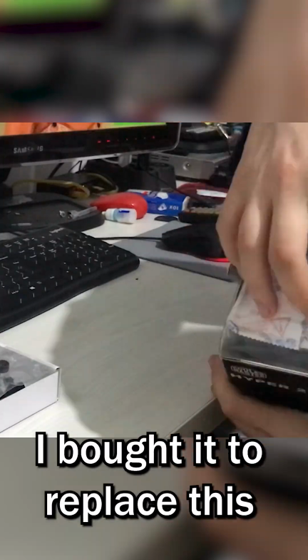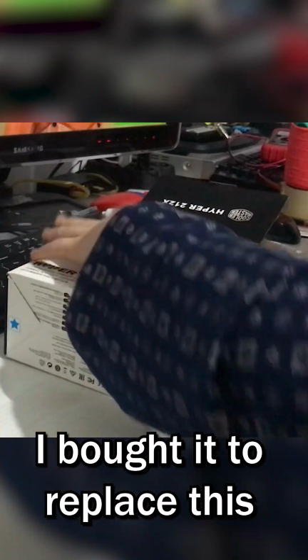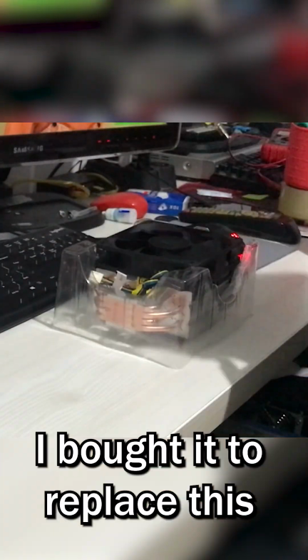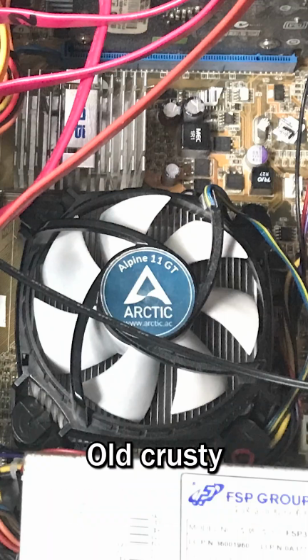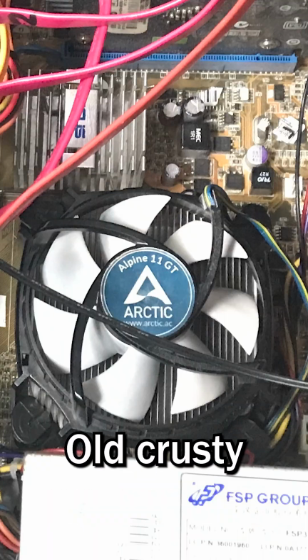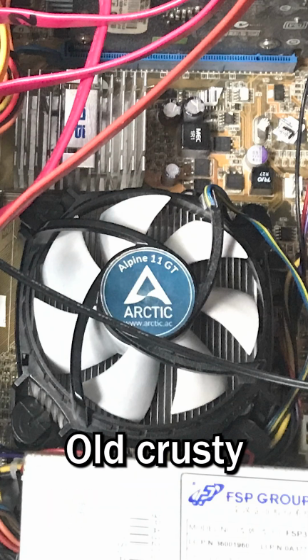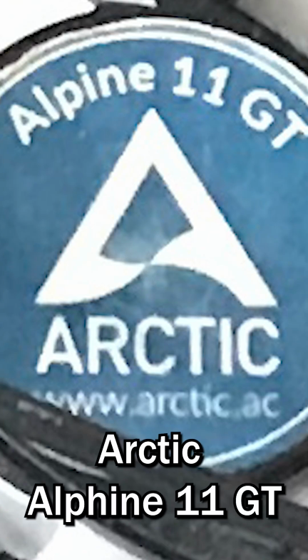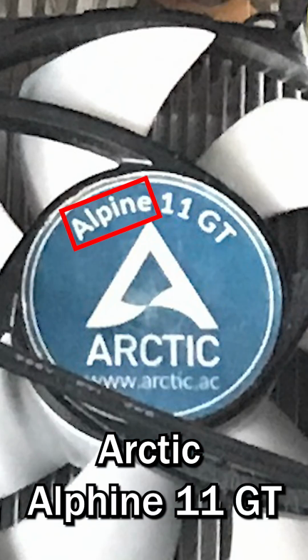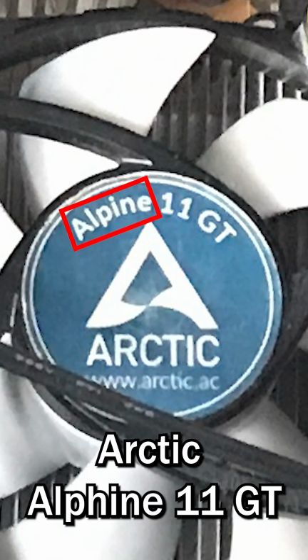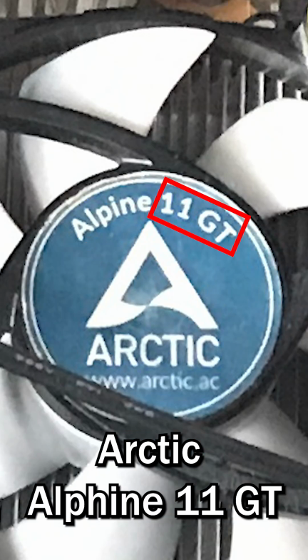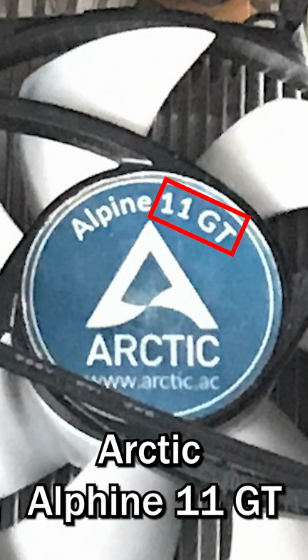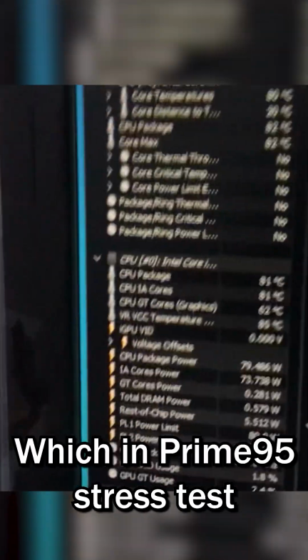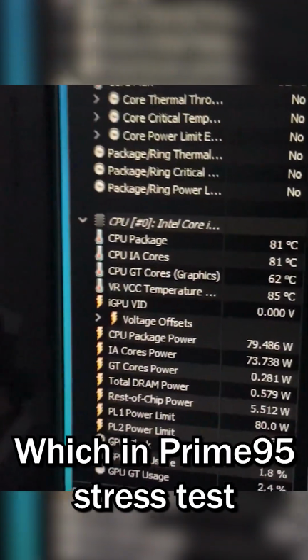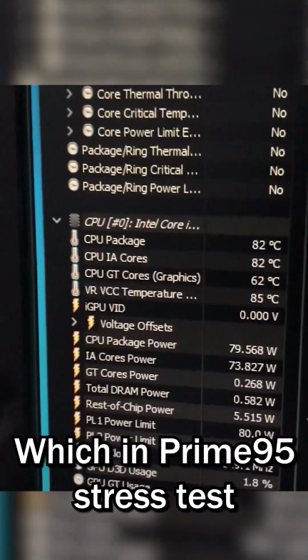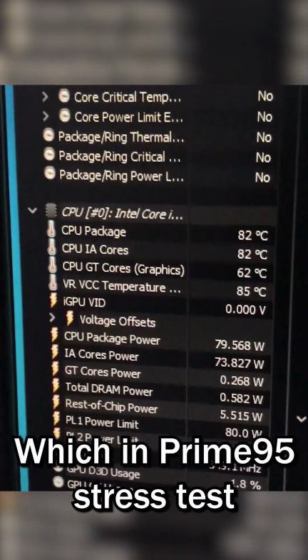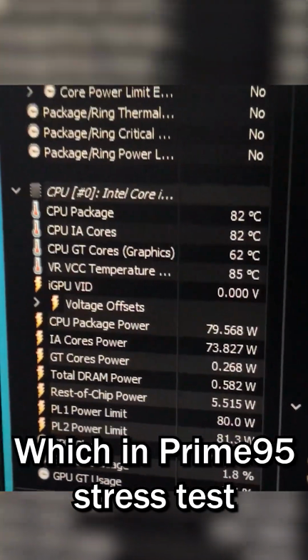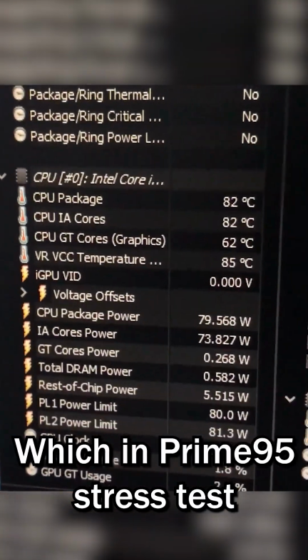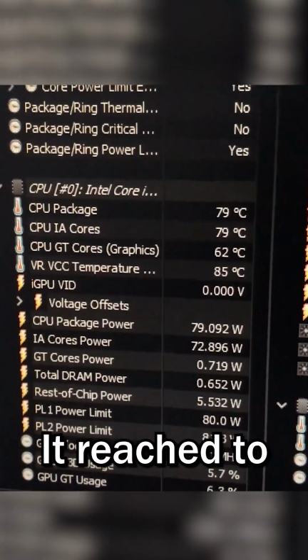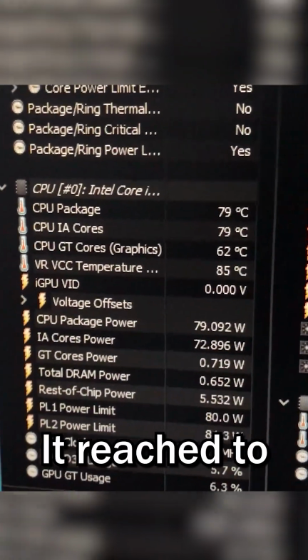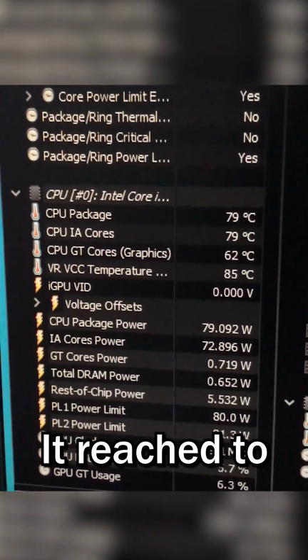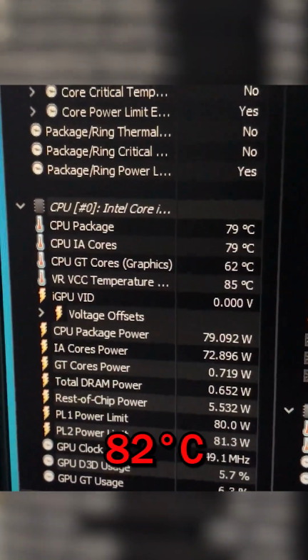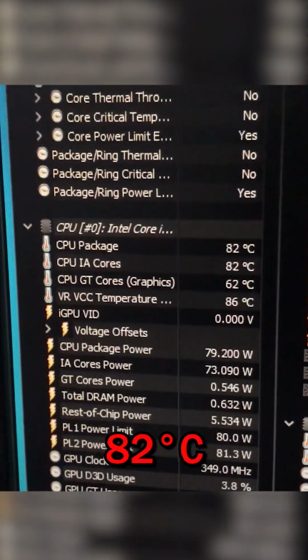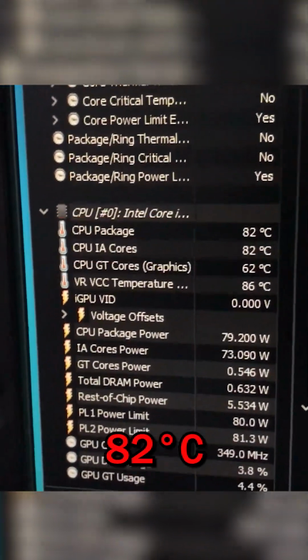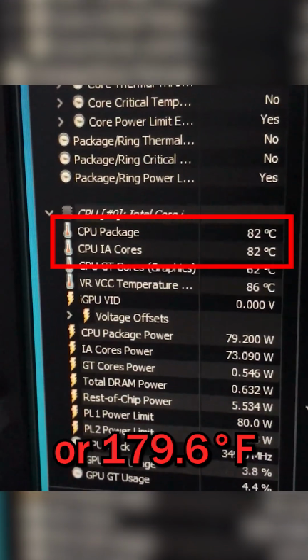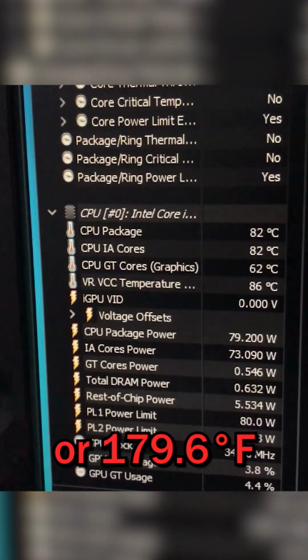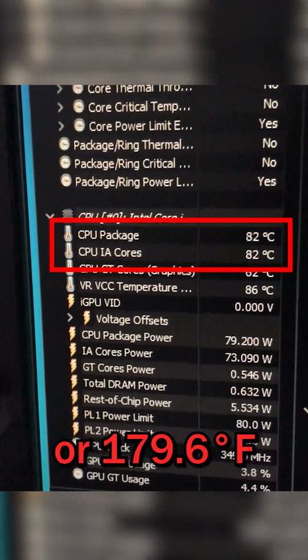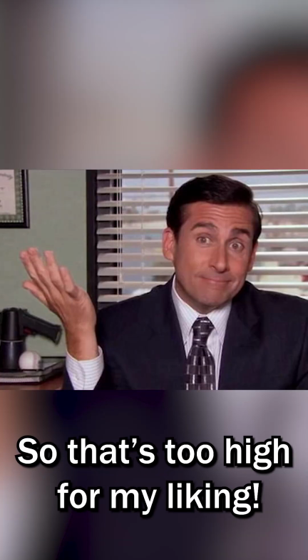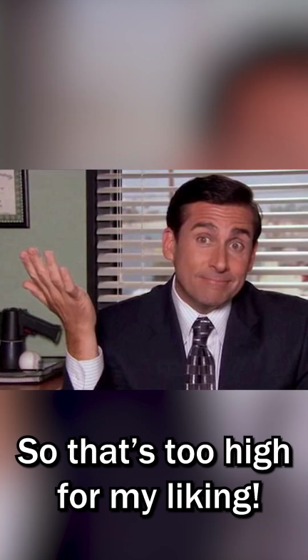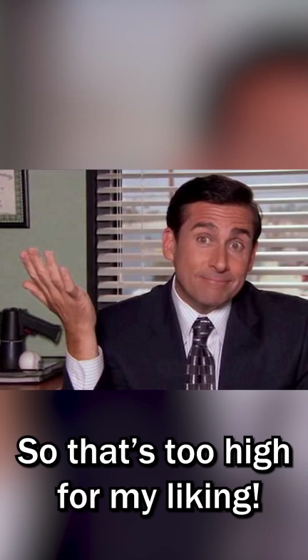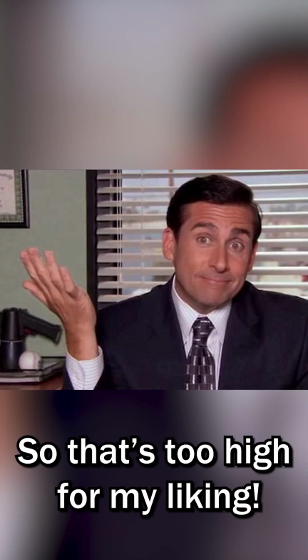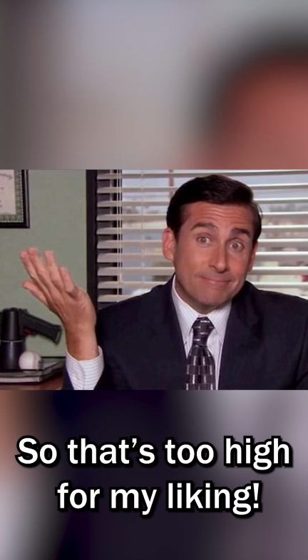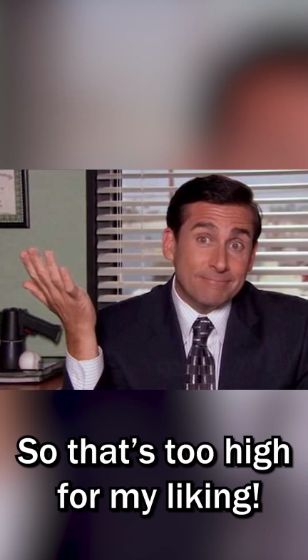I bought it to replace this old classic Arctic Alpine 11 GT, which in a stress test reached 82 degrees Celsius. So that's too hot for my liking.